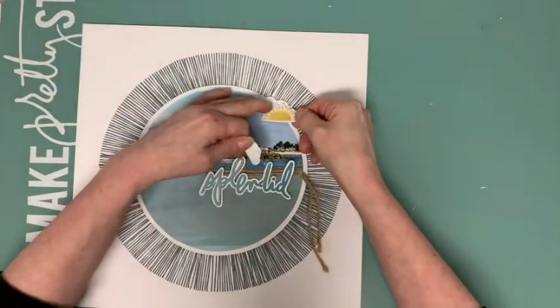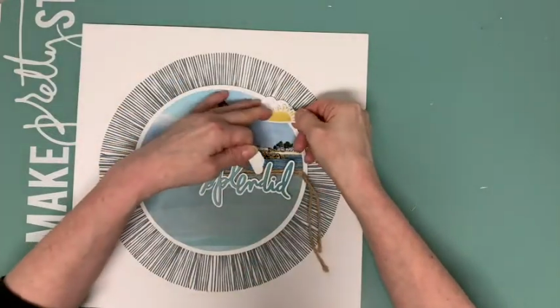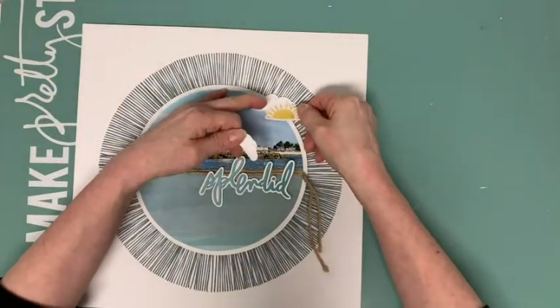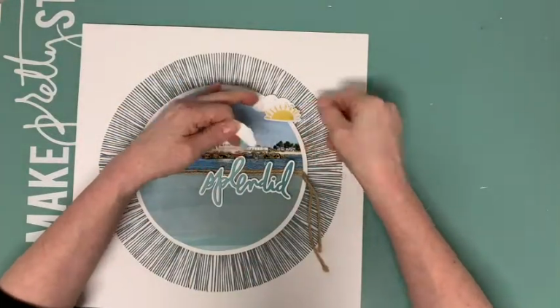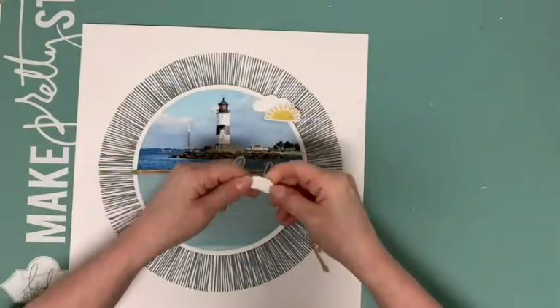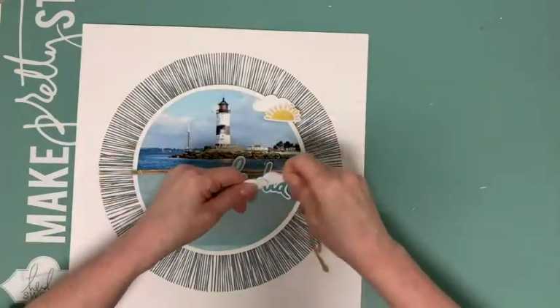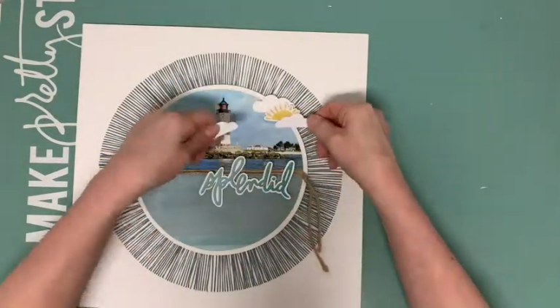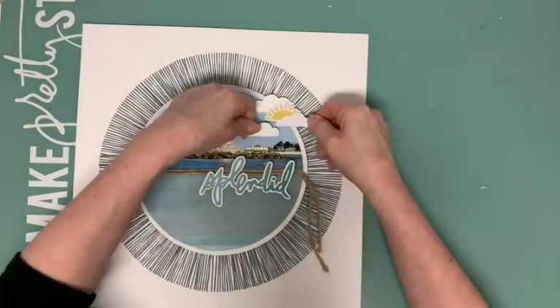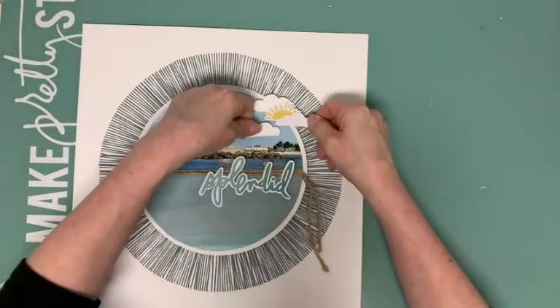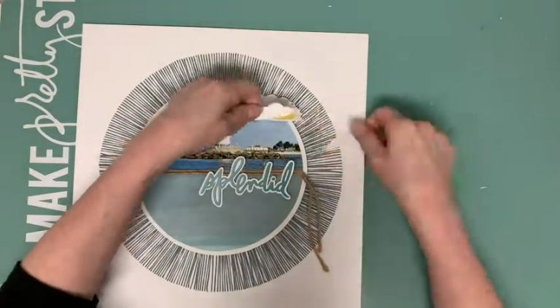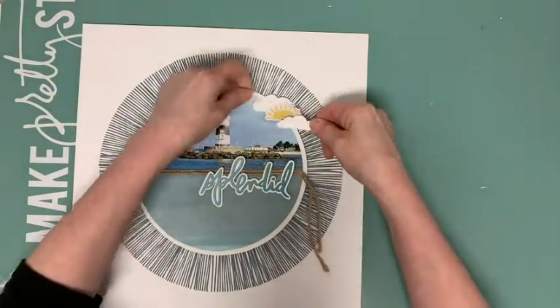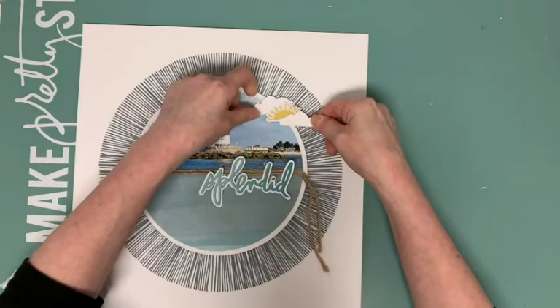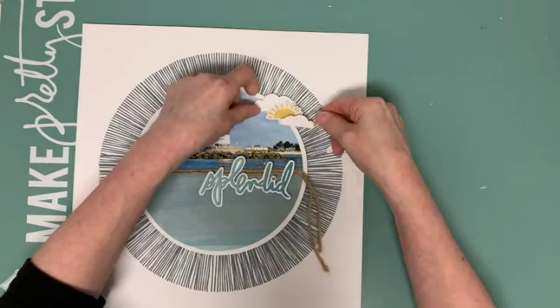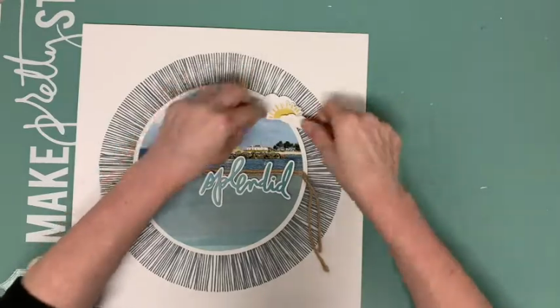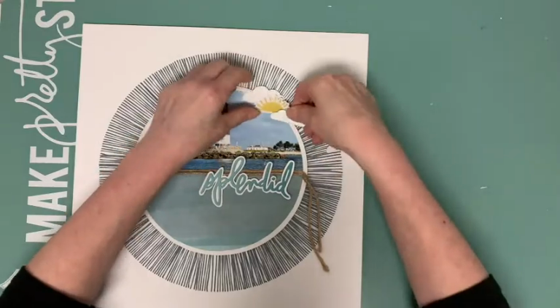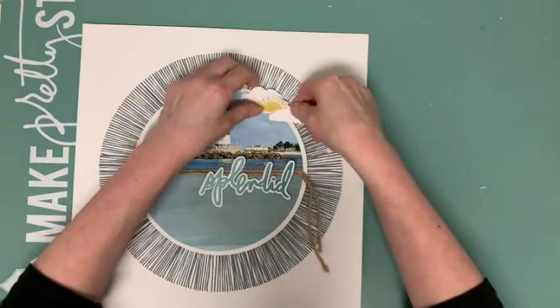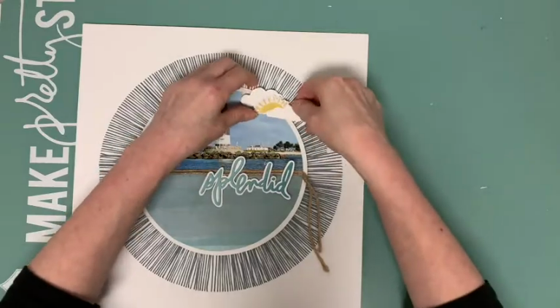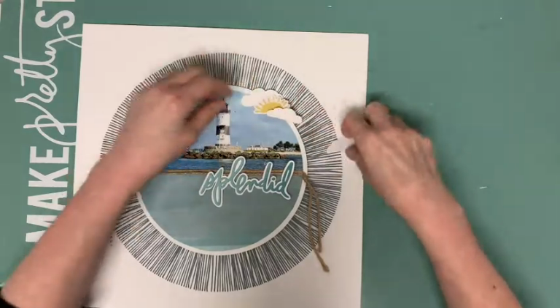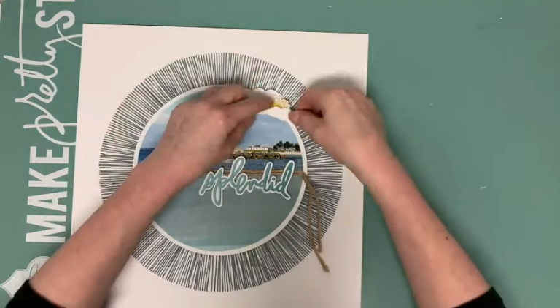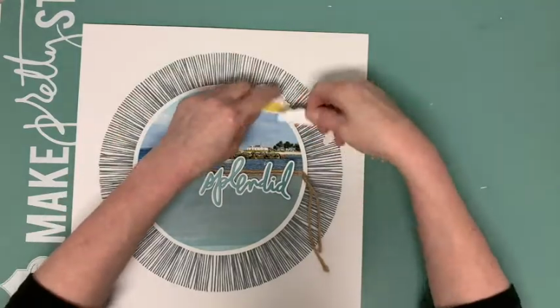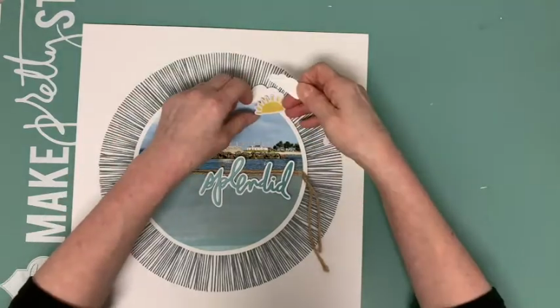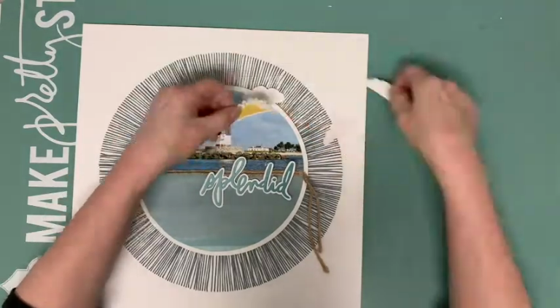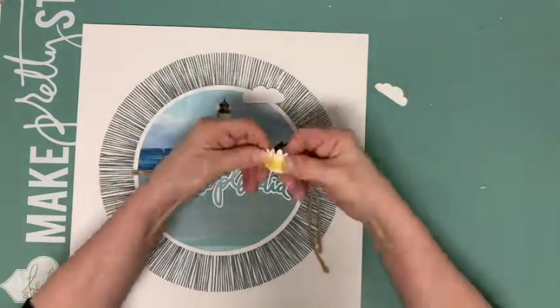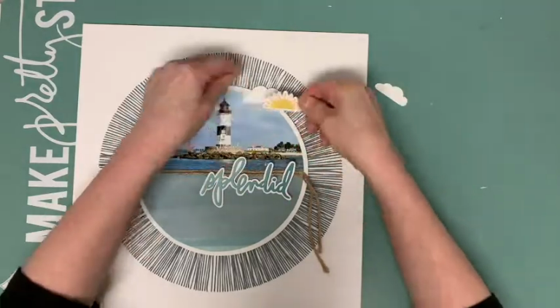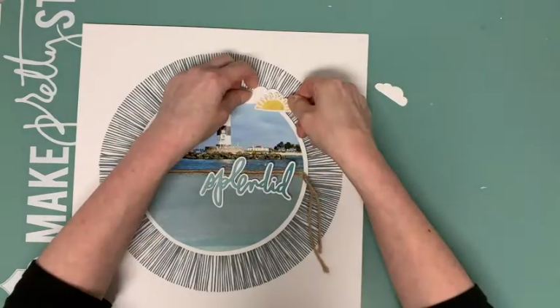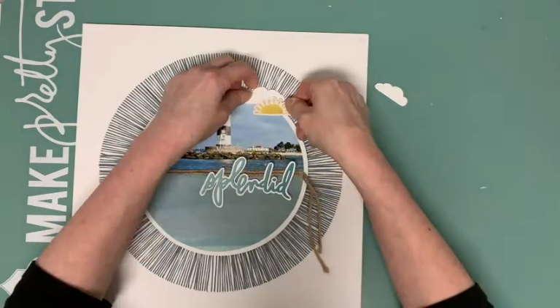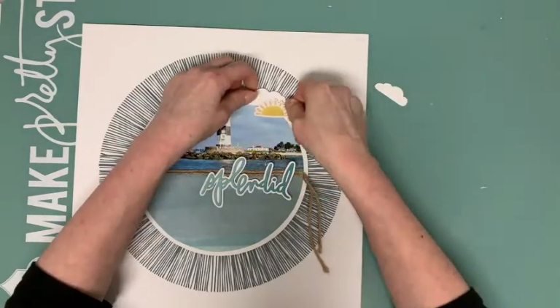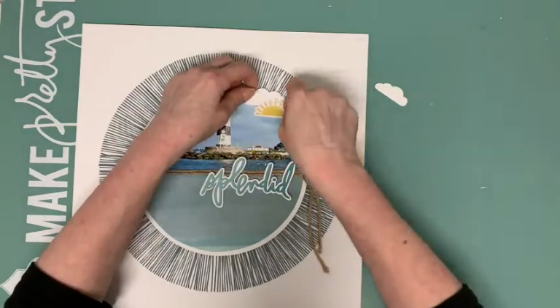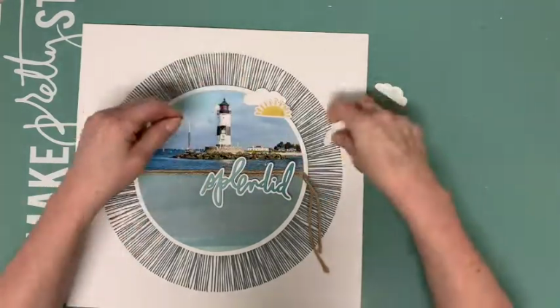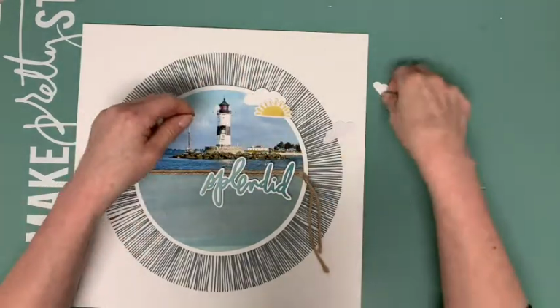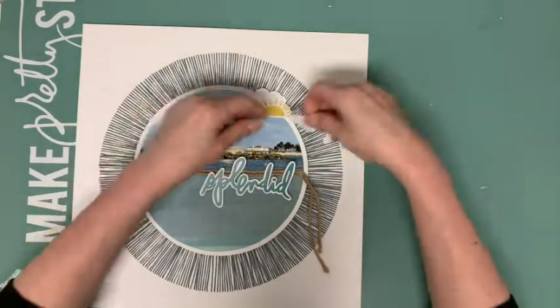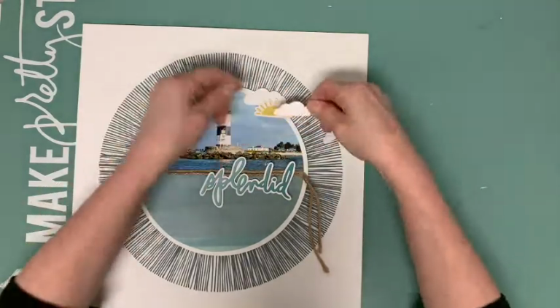The sun is a sticker from the Heidi Swapp Sun Chaser sticker book, which you can find in the June main kit.